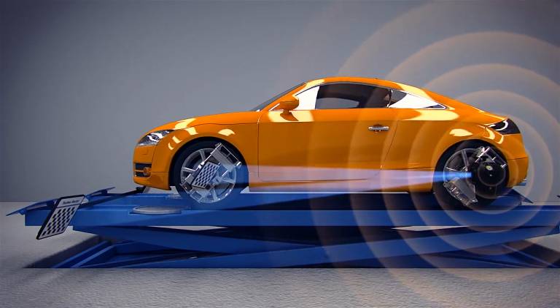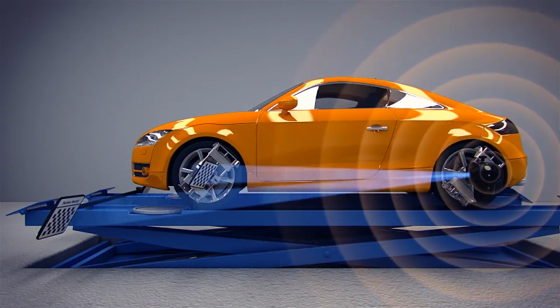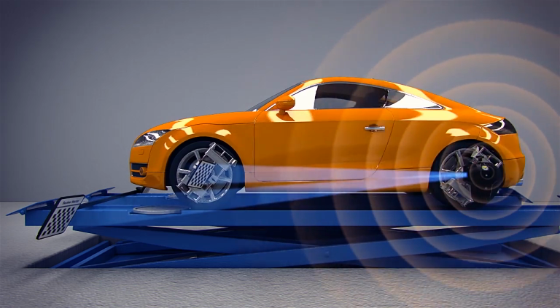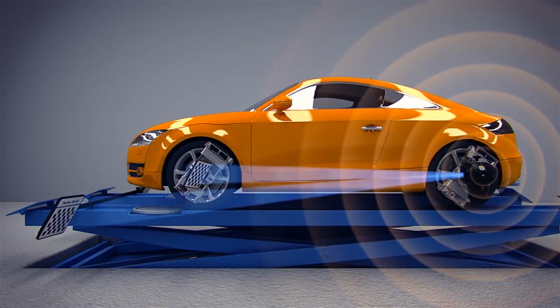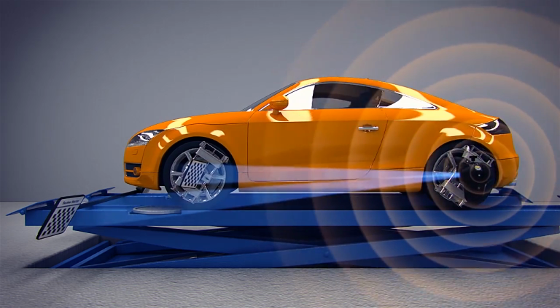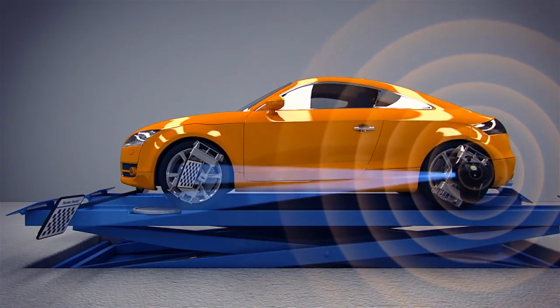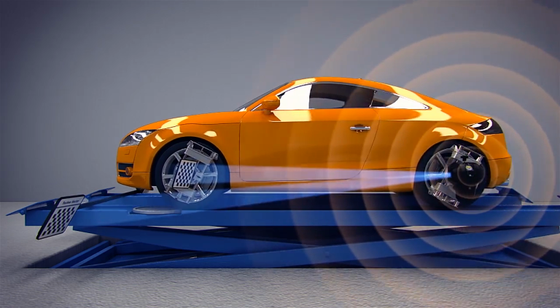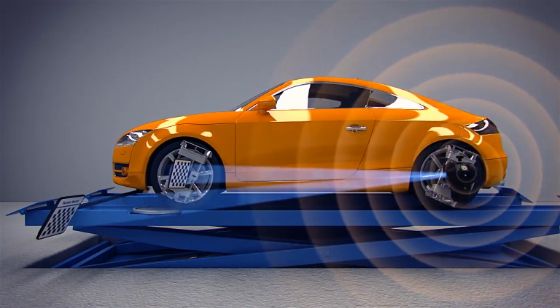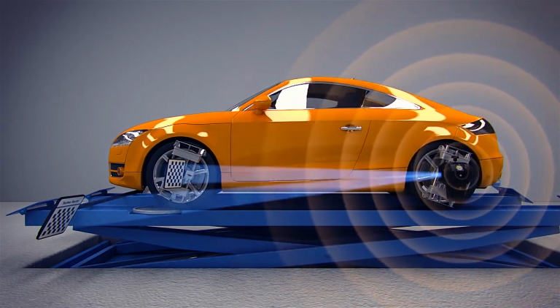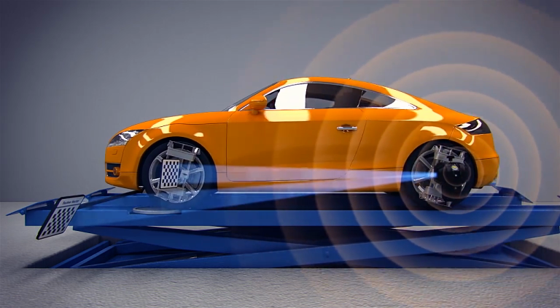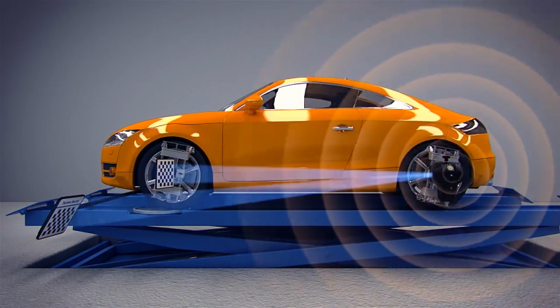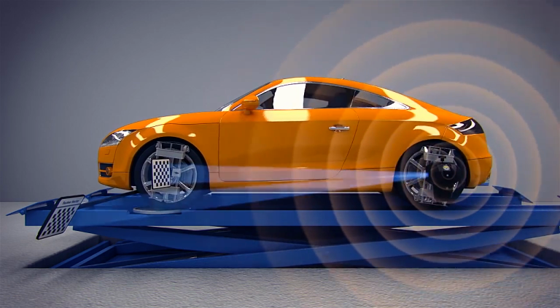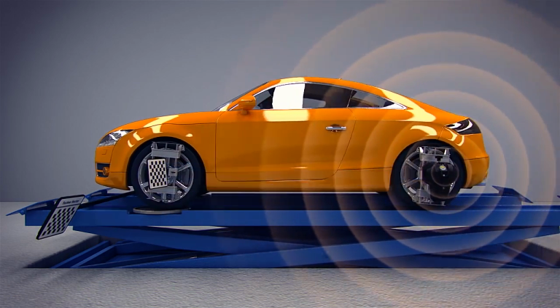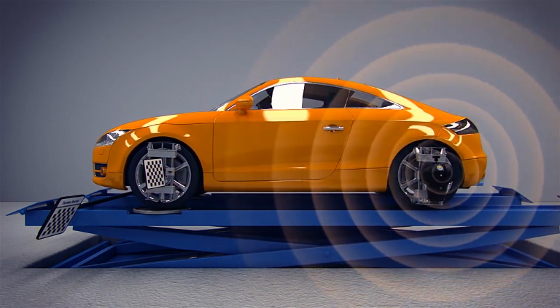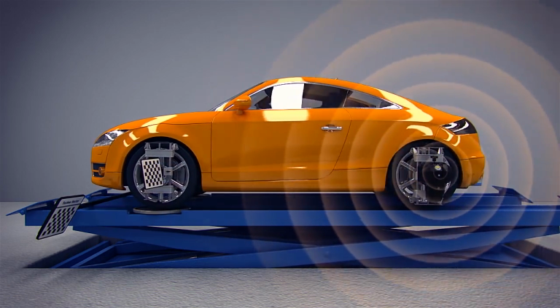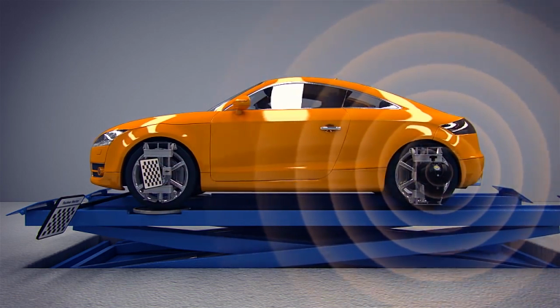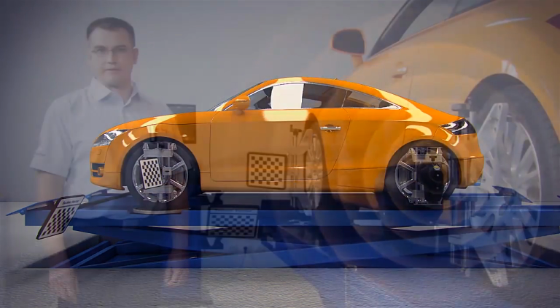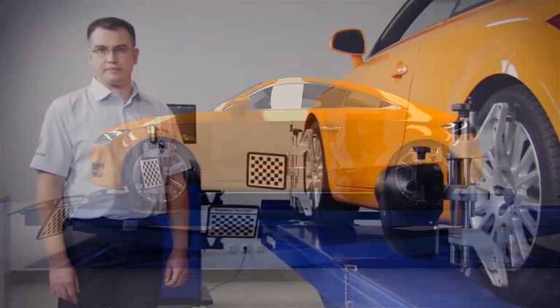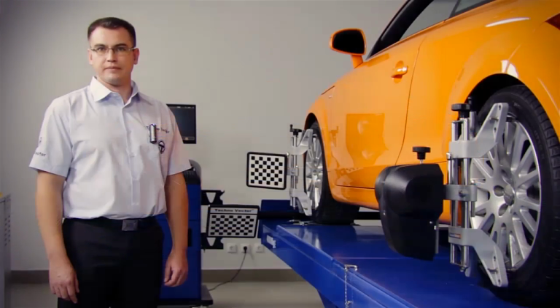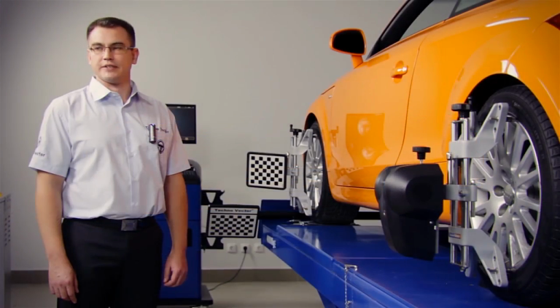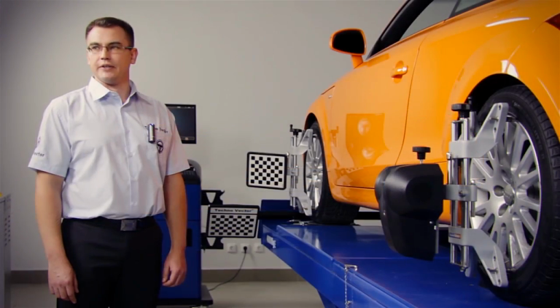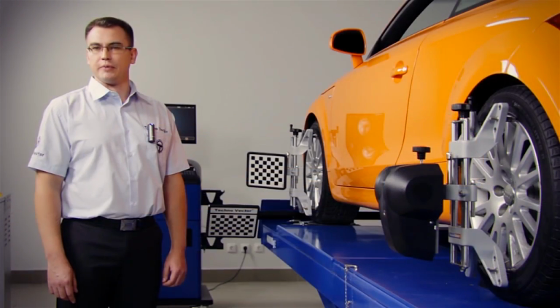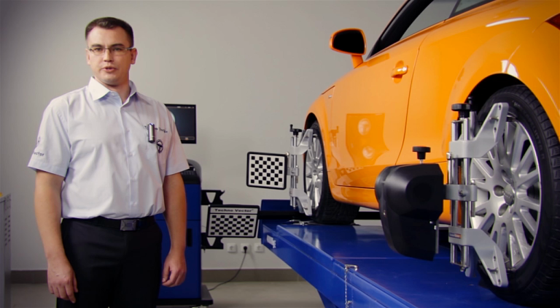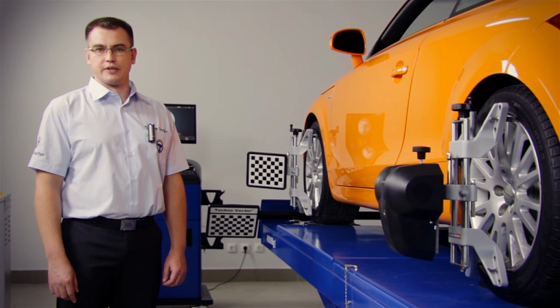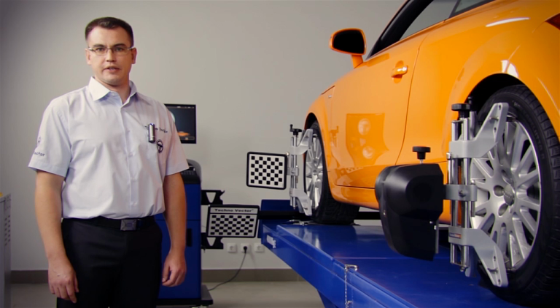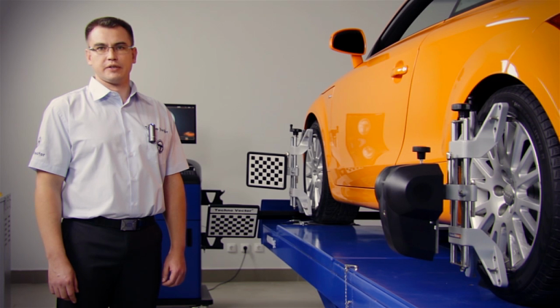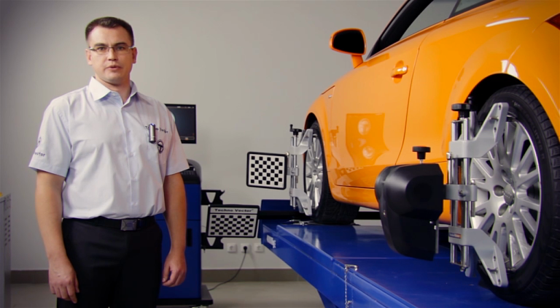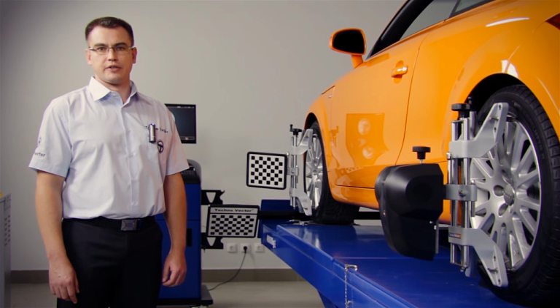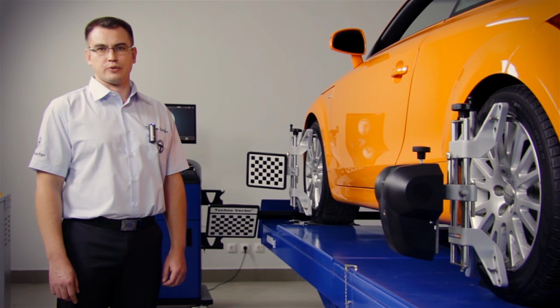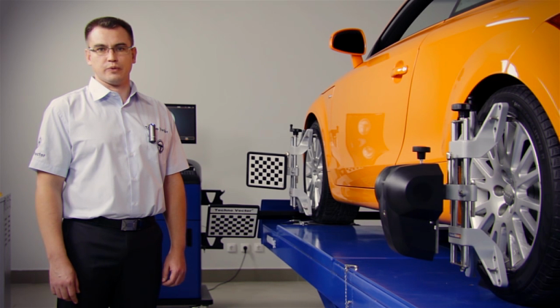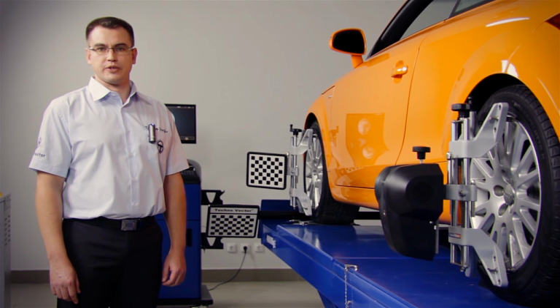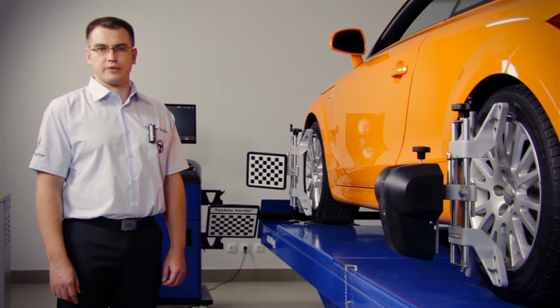Coordinates of the position of targets and cameras in space are determined. Based on the data received, wheel alignment angles are calculated.